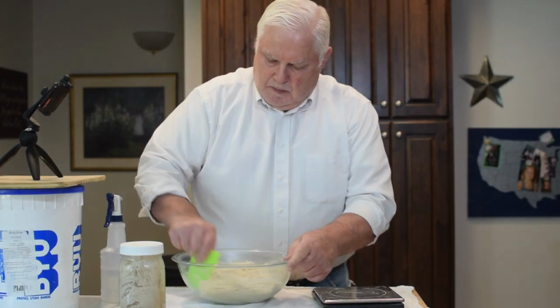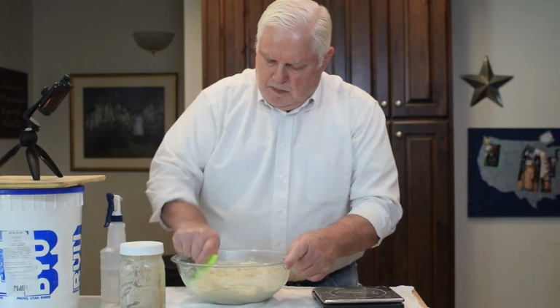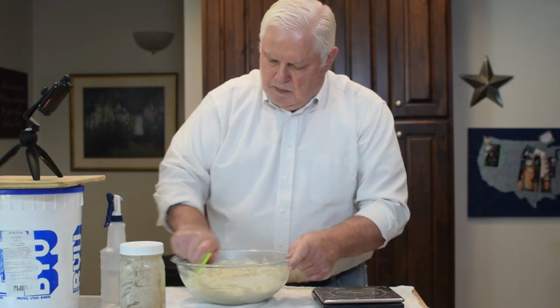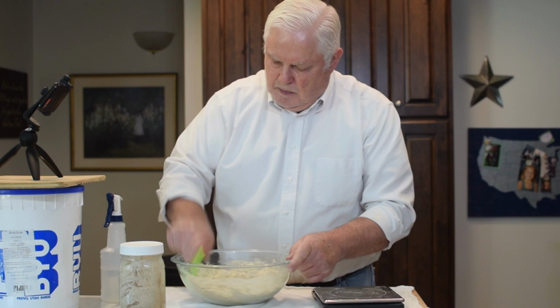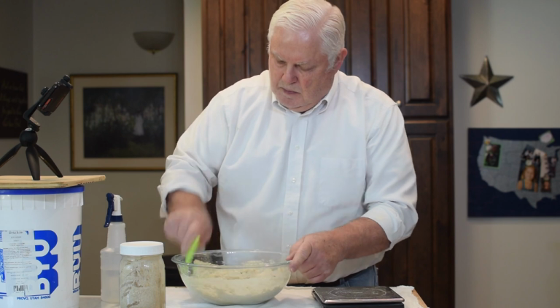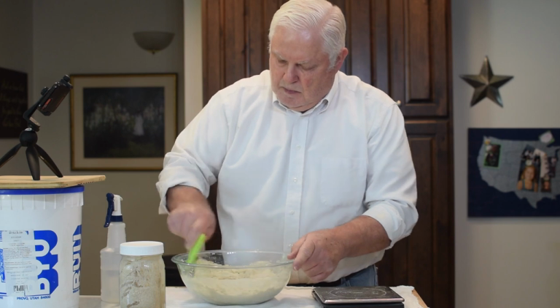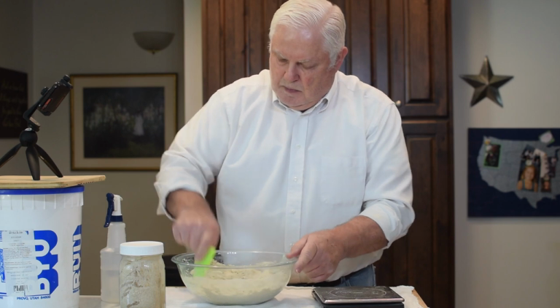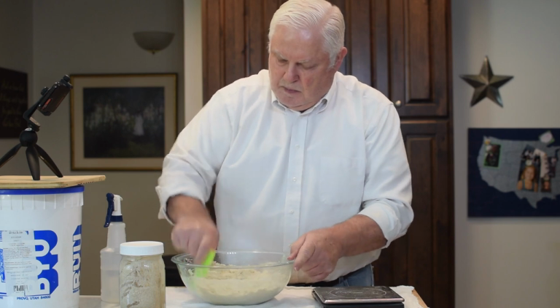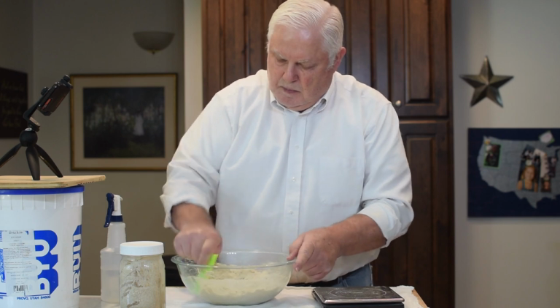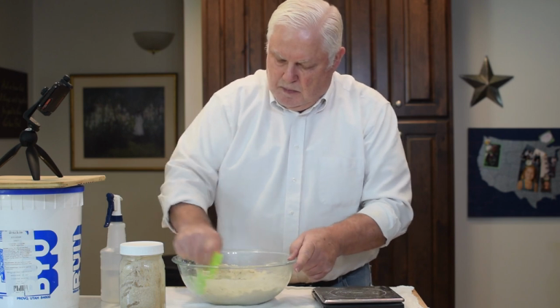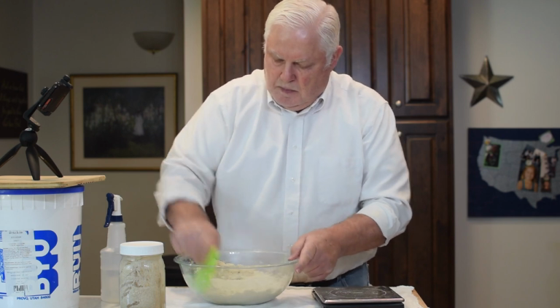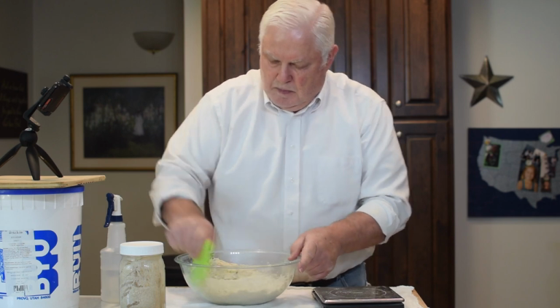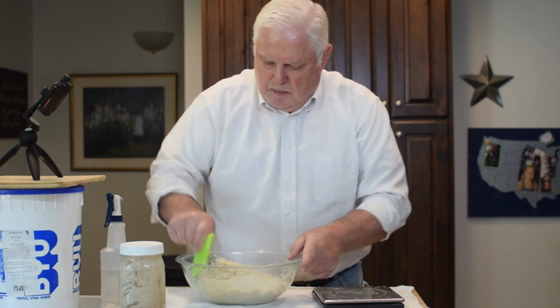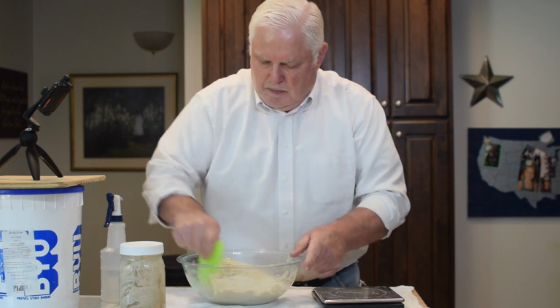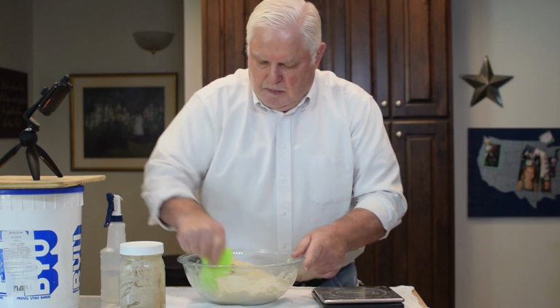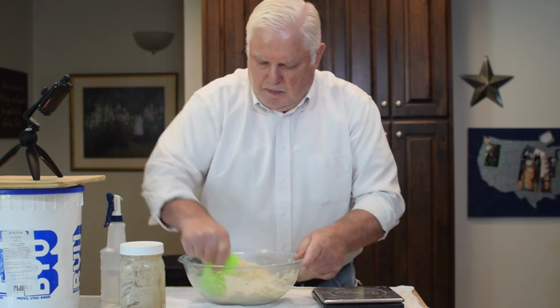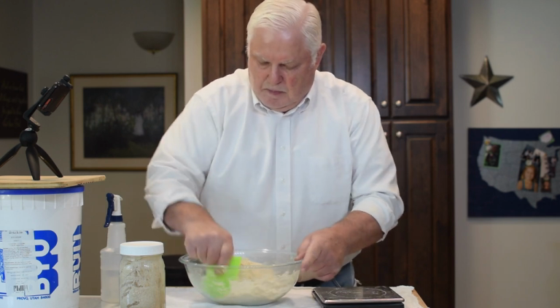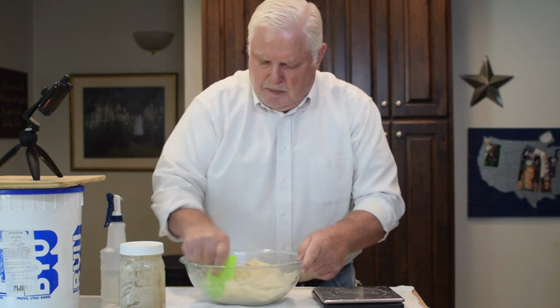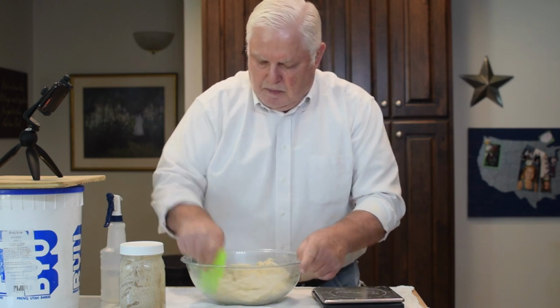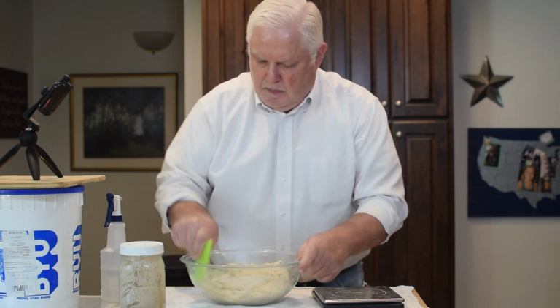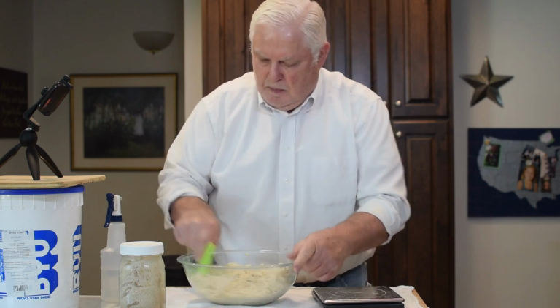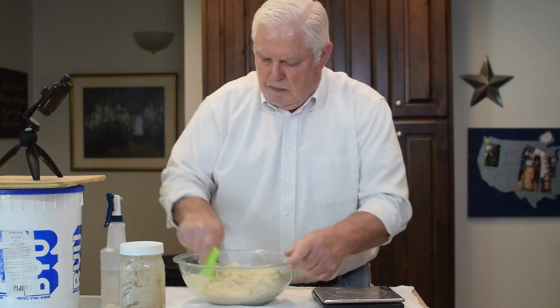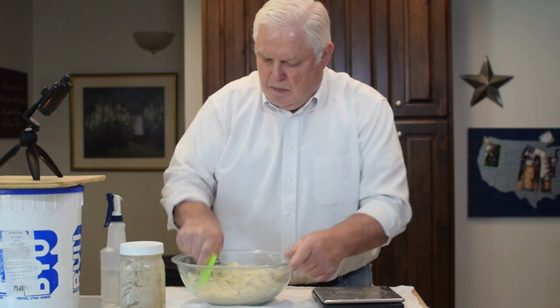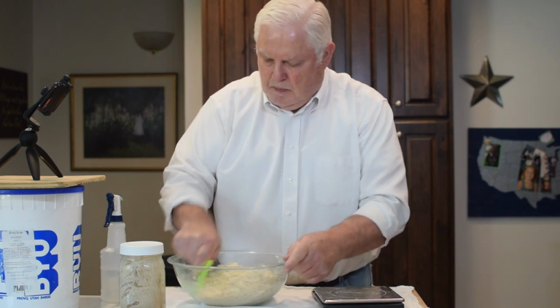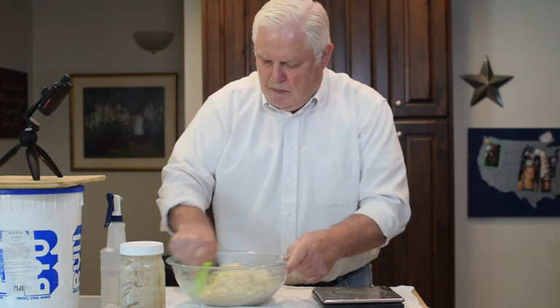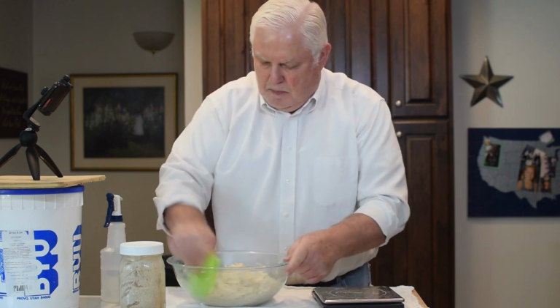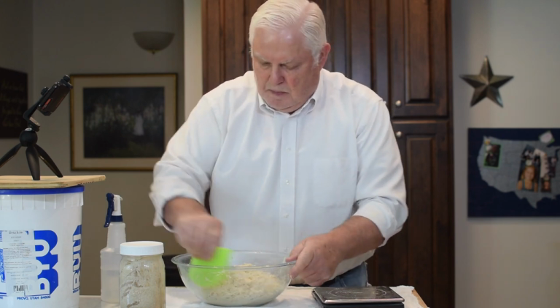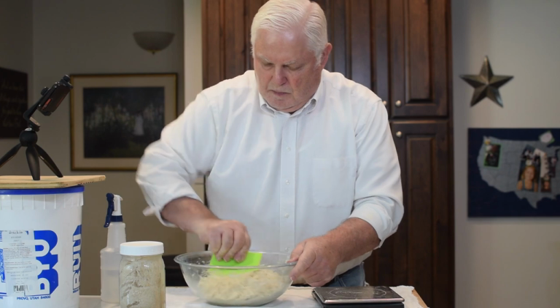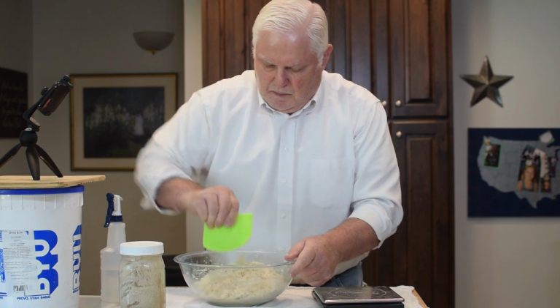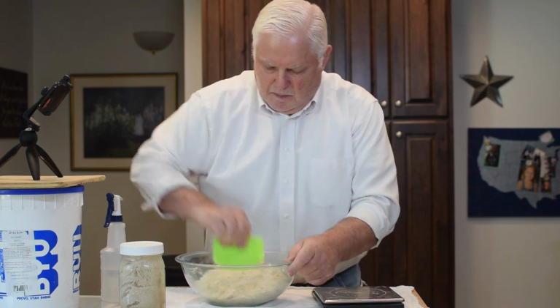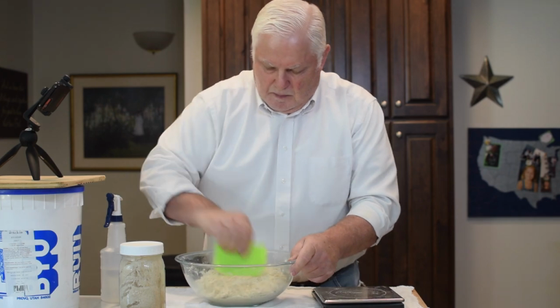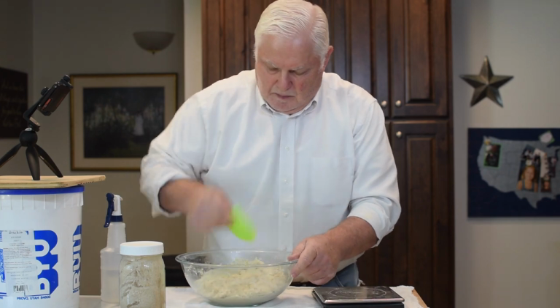The dough is mixed. I'll cover it and set it aside for 30 minutes until the first stretch and fold.